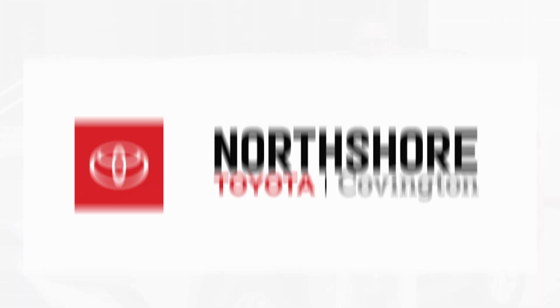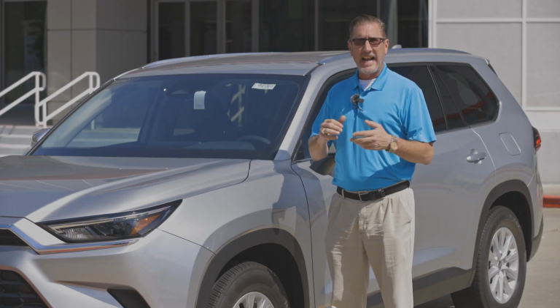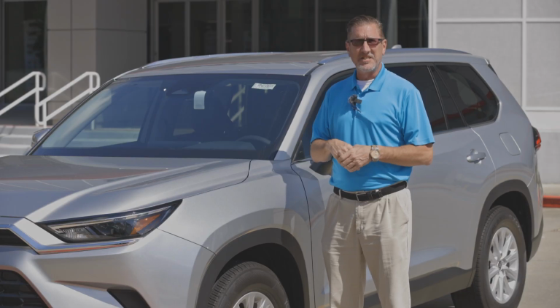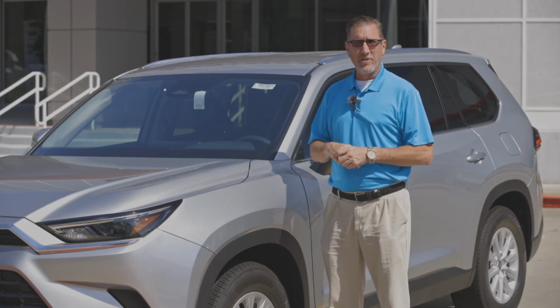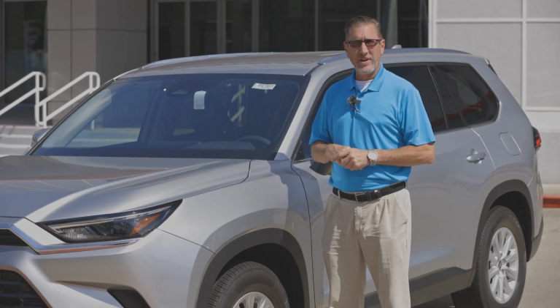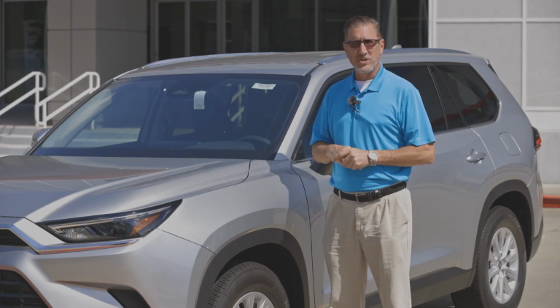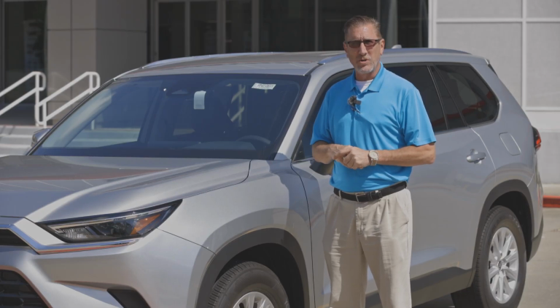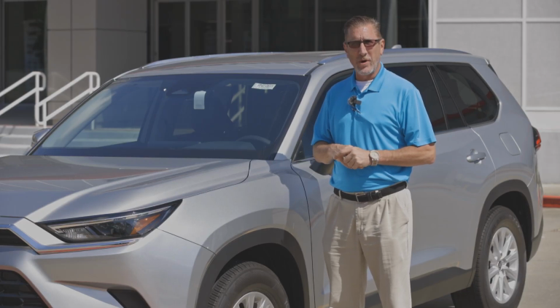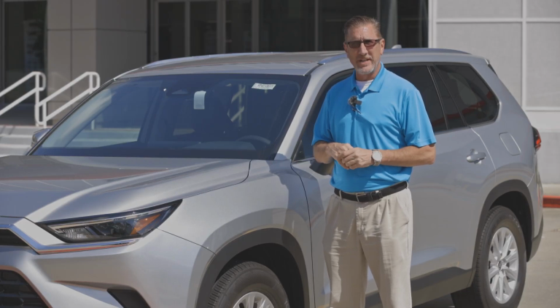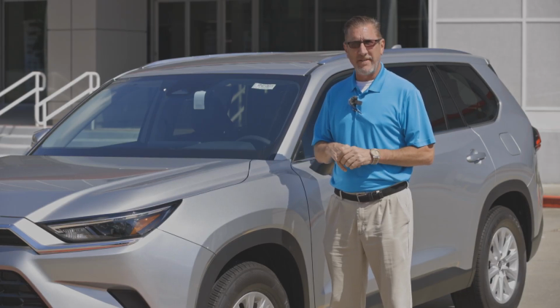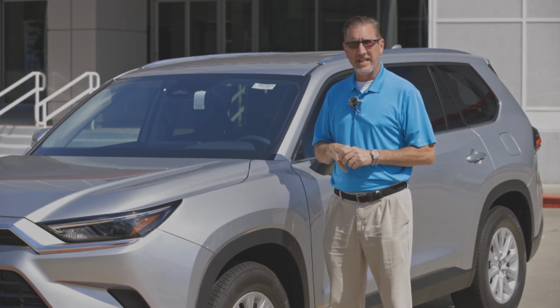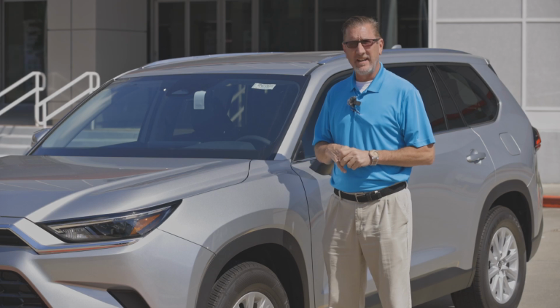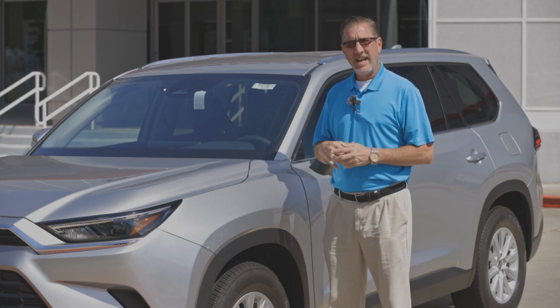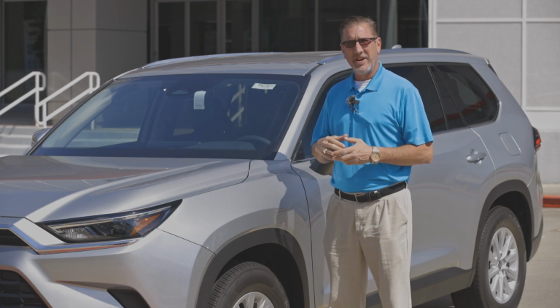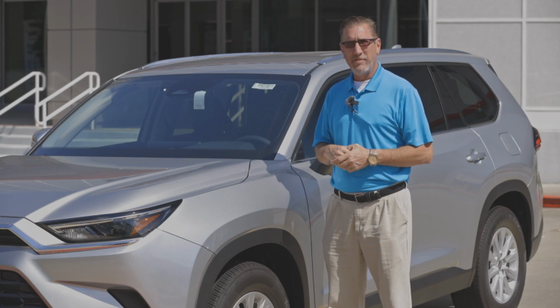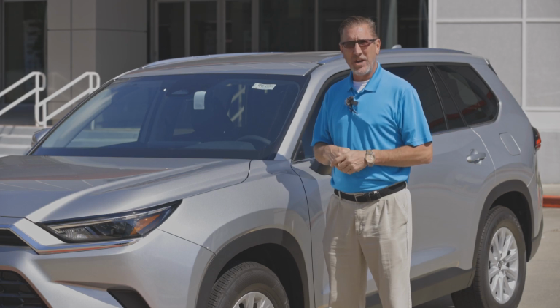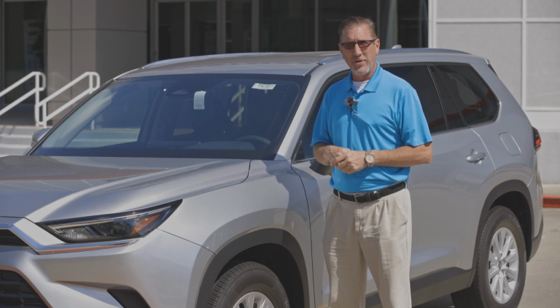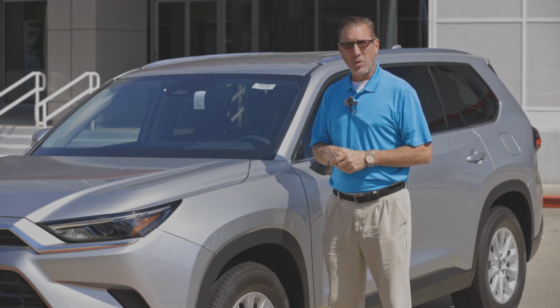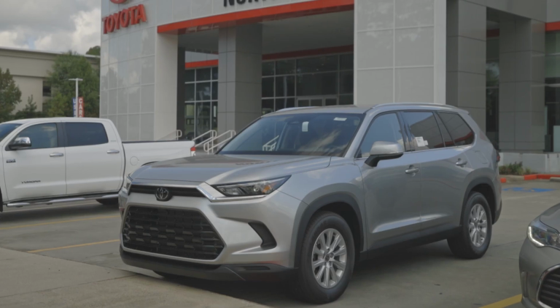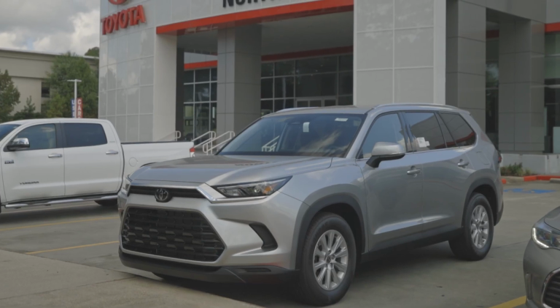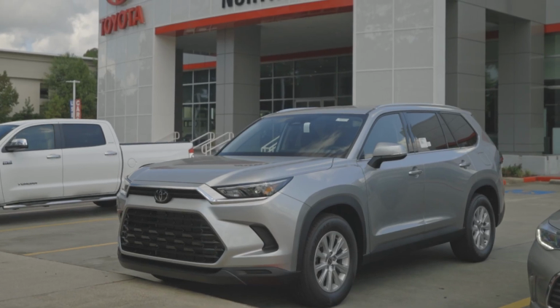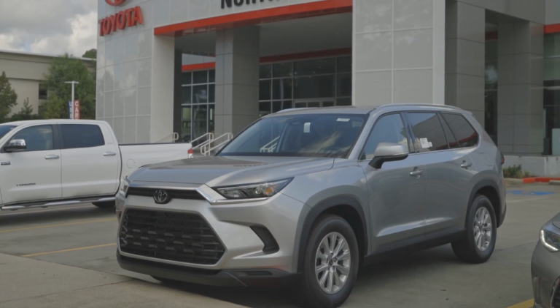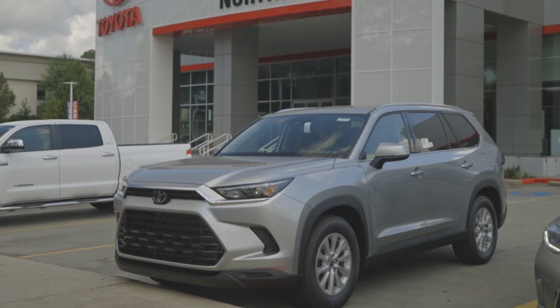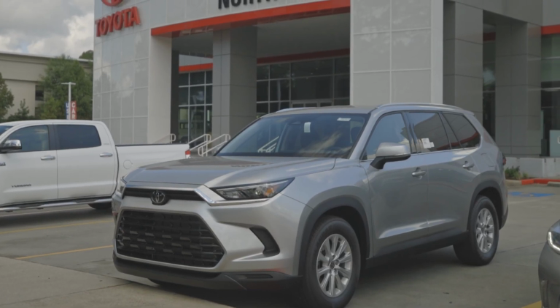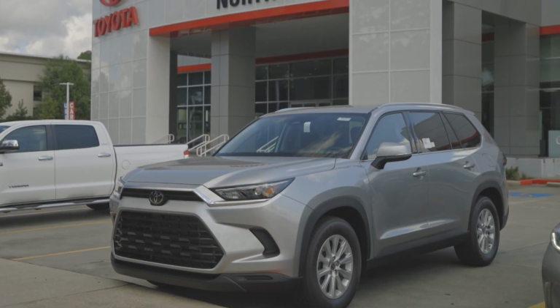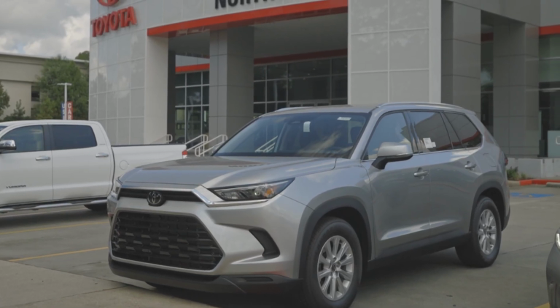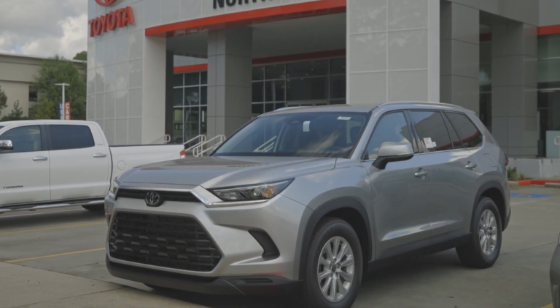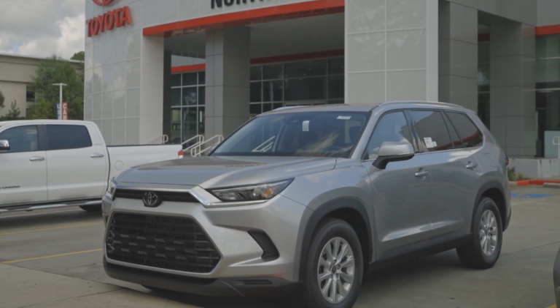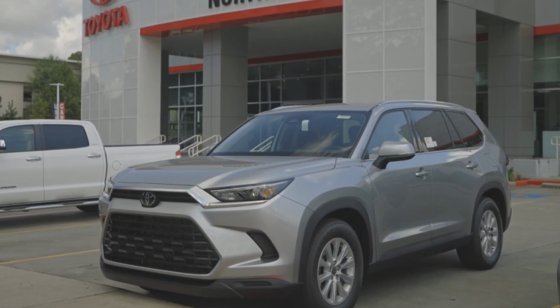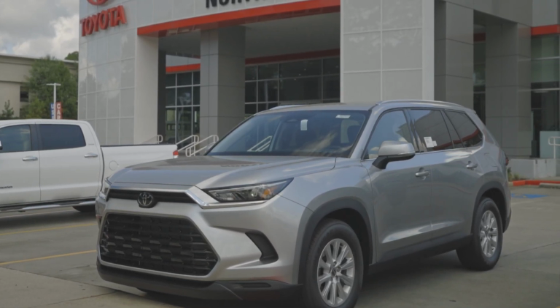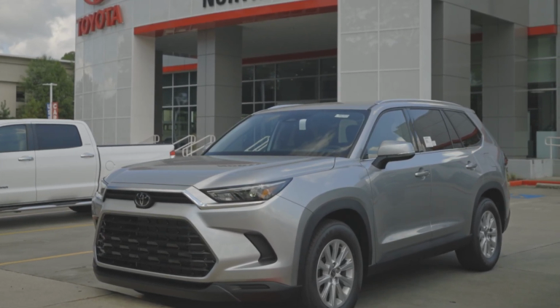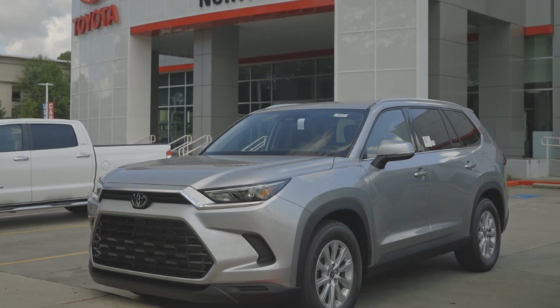Hey guys, it's Andrew at North Shore Toyota in Covington, here today with the all-new 2024 Toyota Grand Highlander in Celestial Silver.